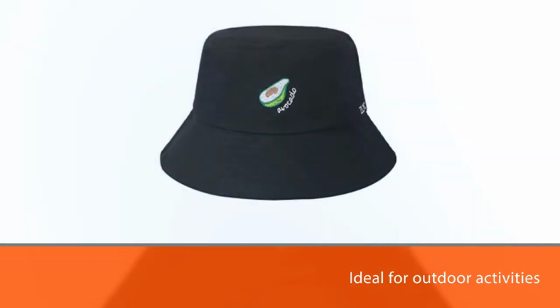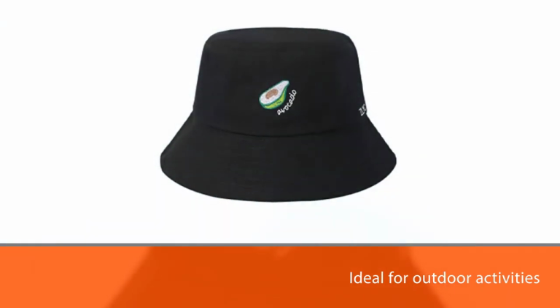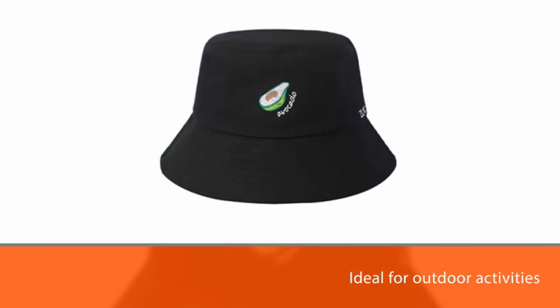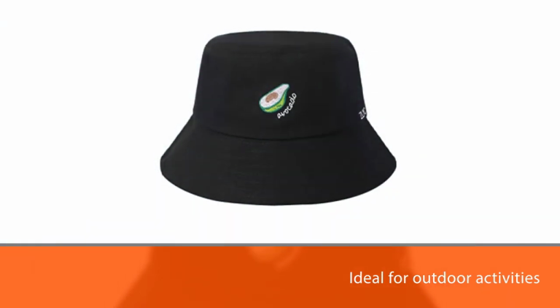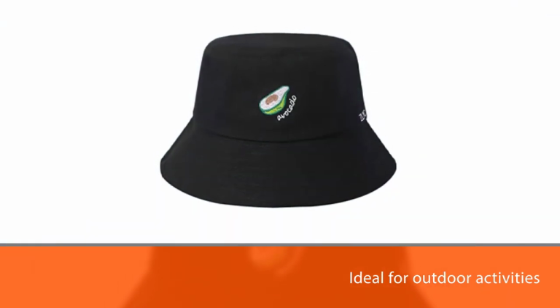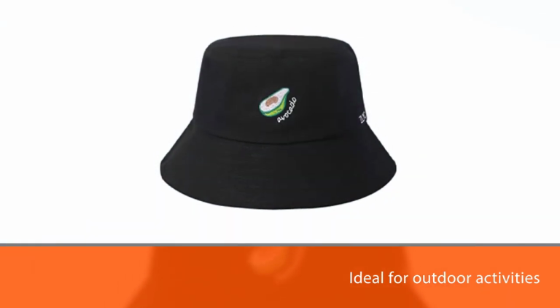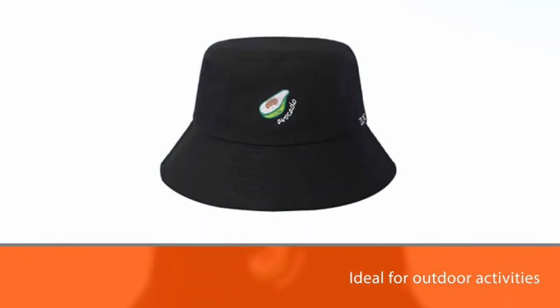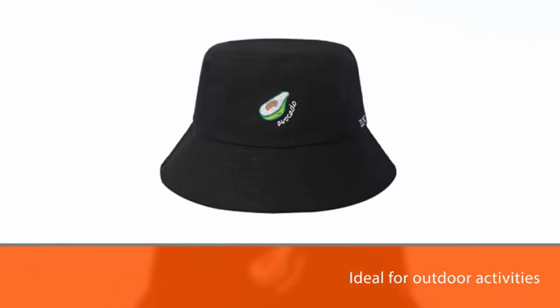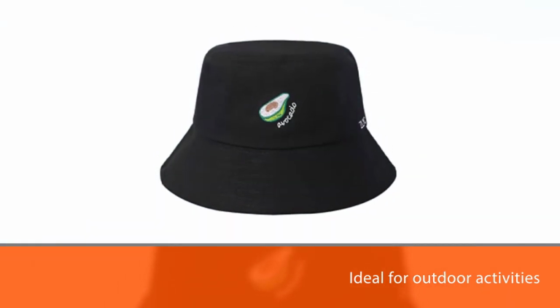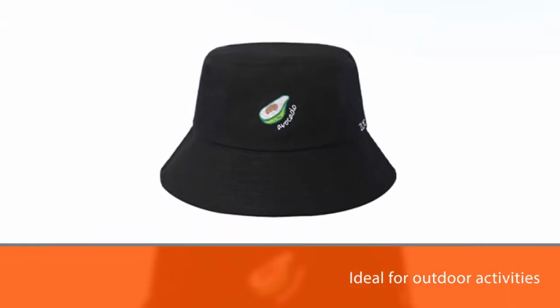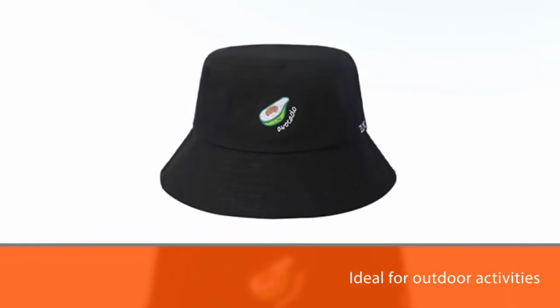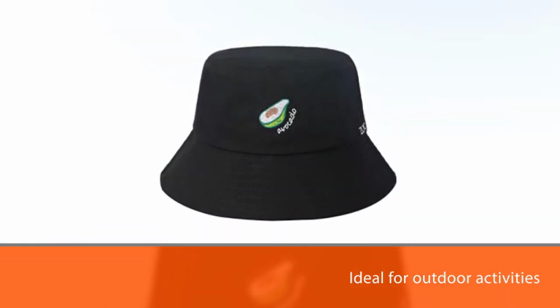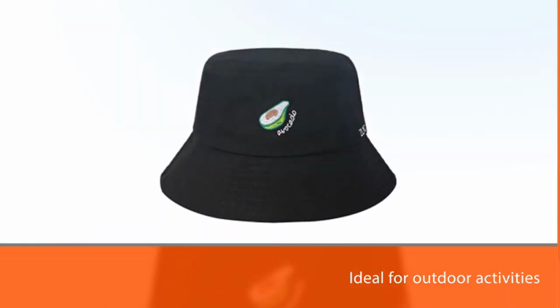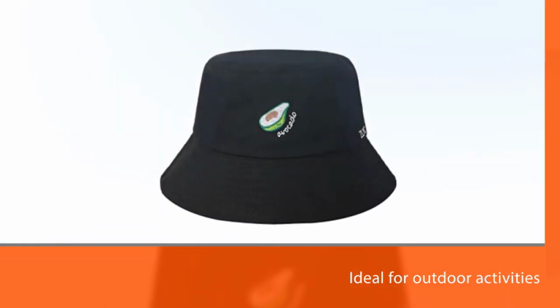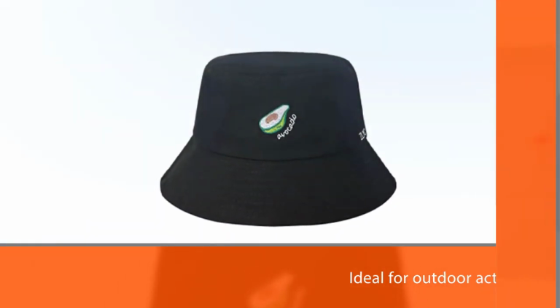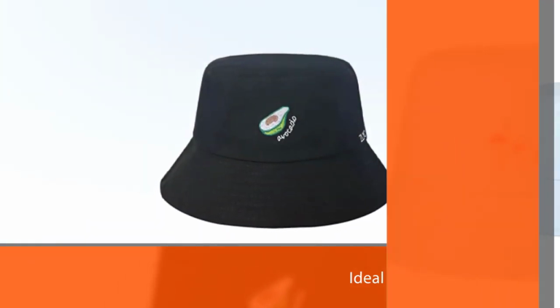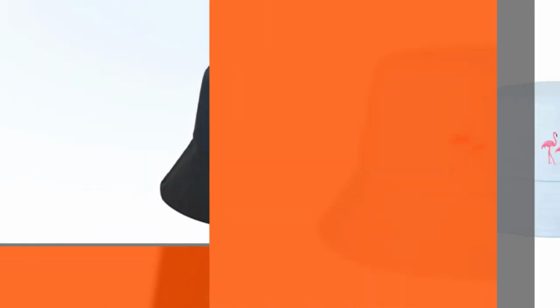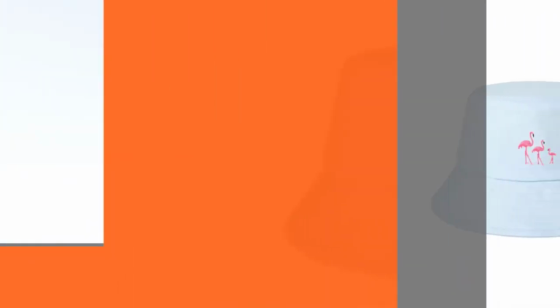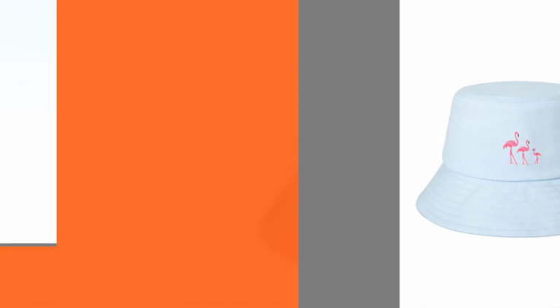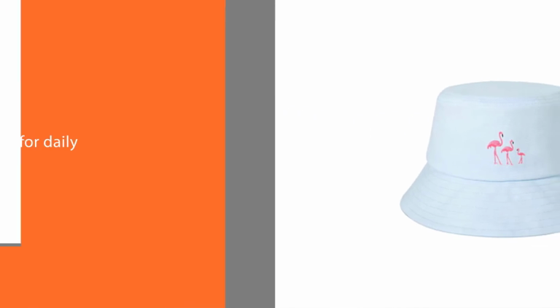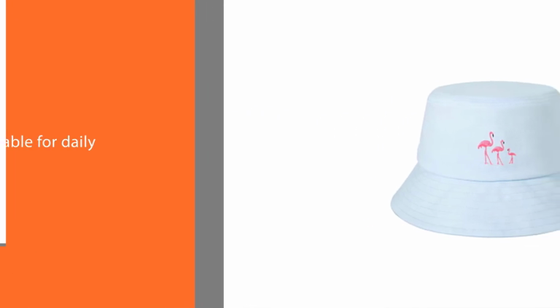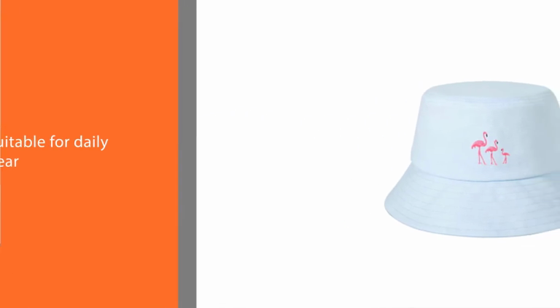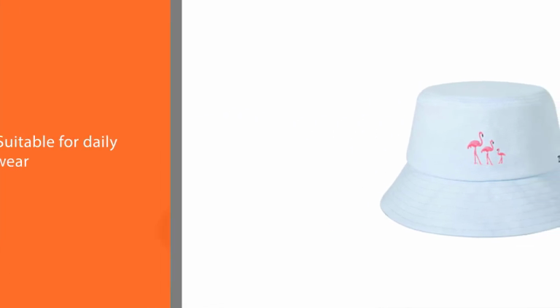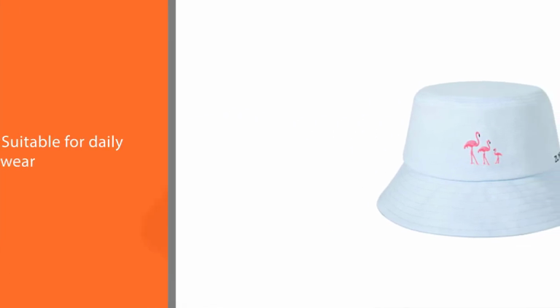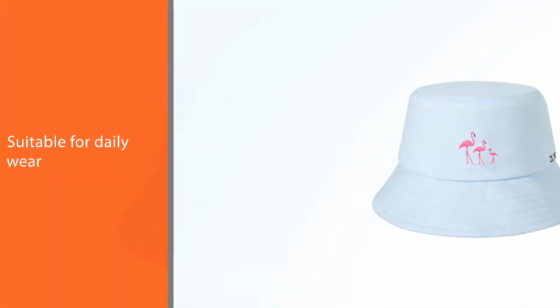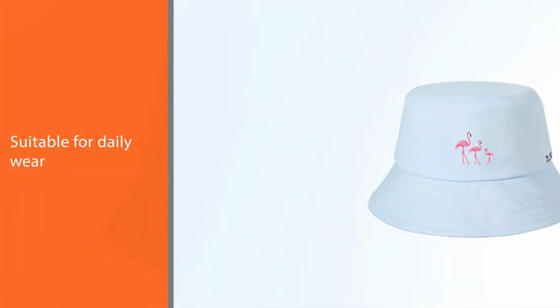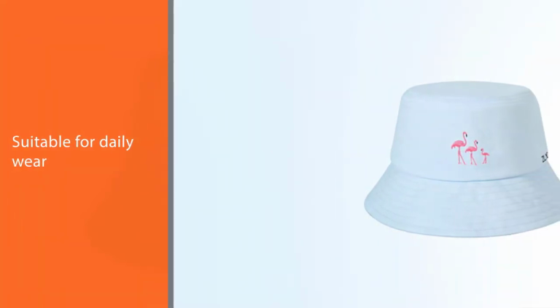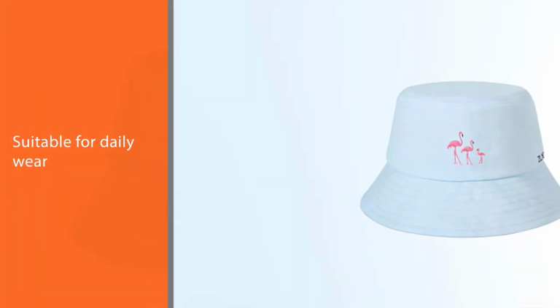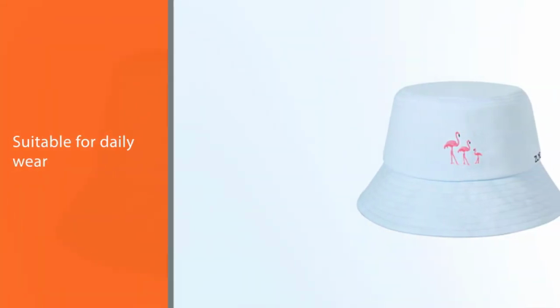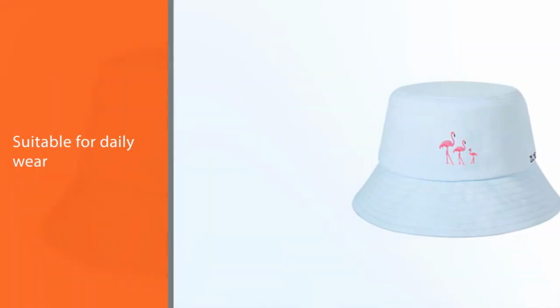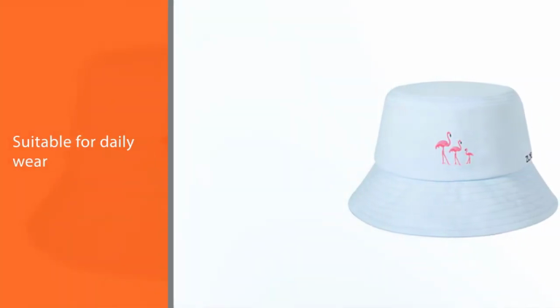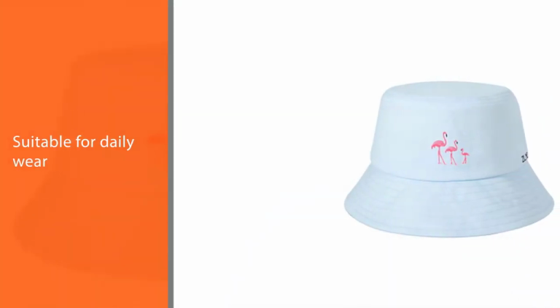Lightweight and suitable for daily wear, sun visors, sports, and outdoors such as beach, hunting, camping, fishing, hiking, and beach vacation.